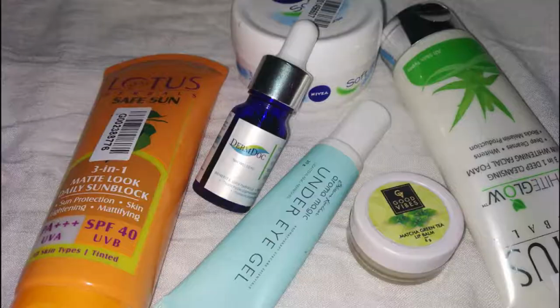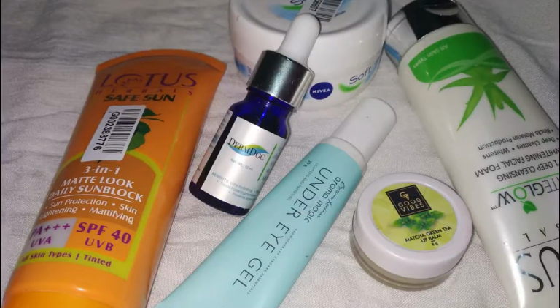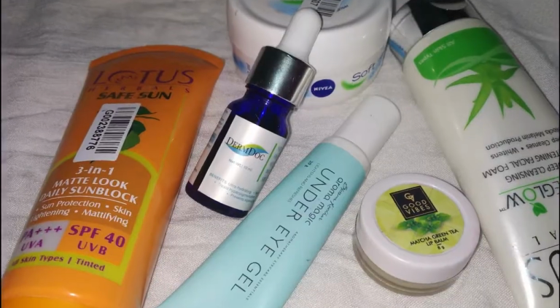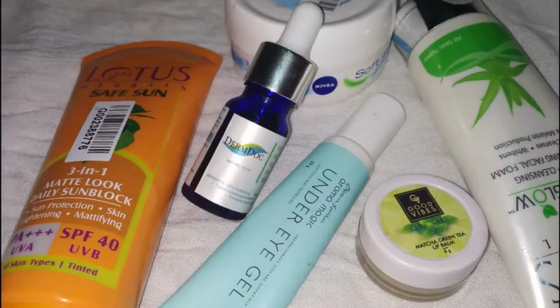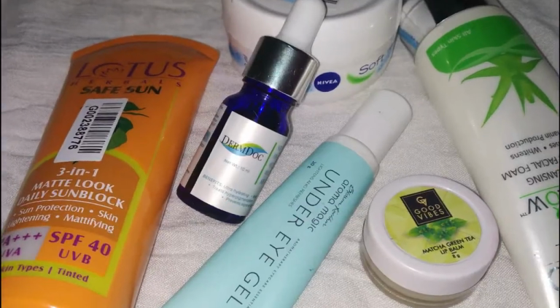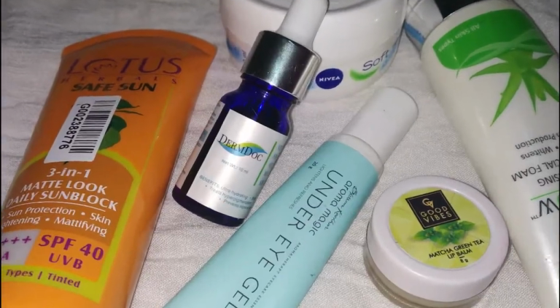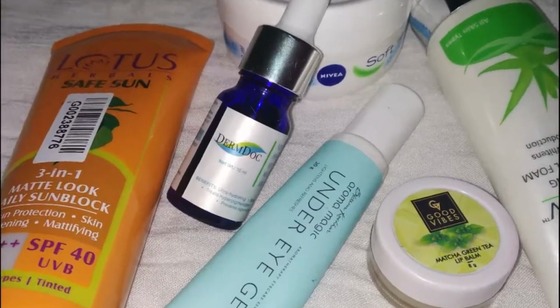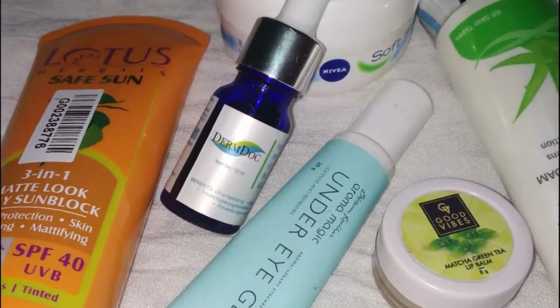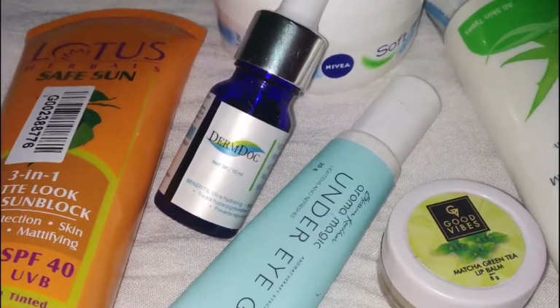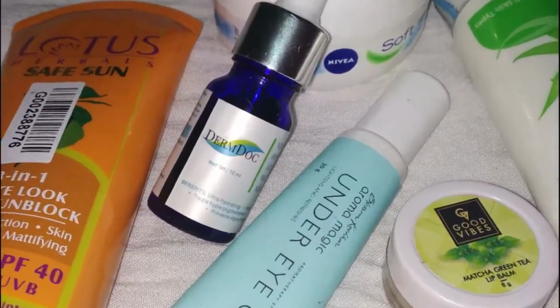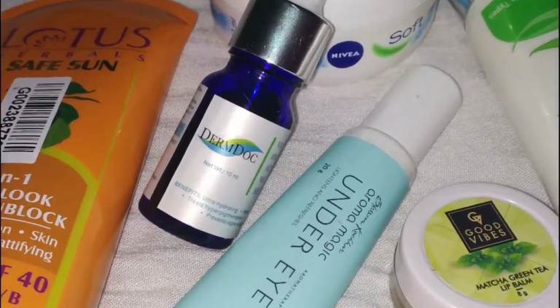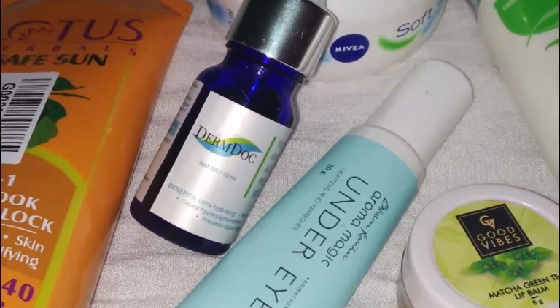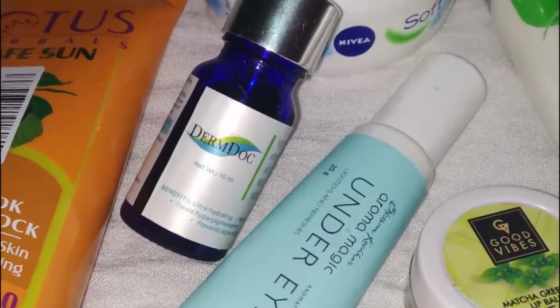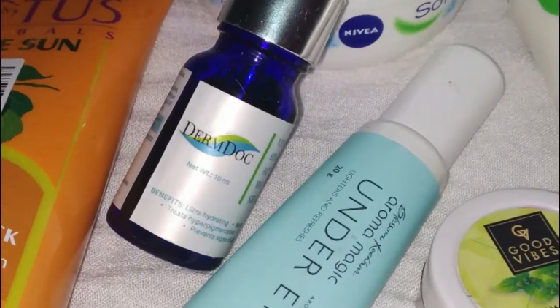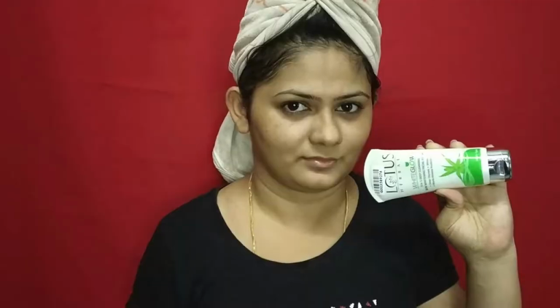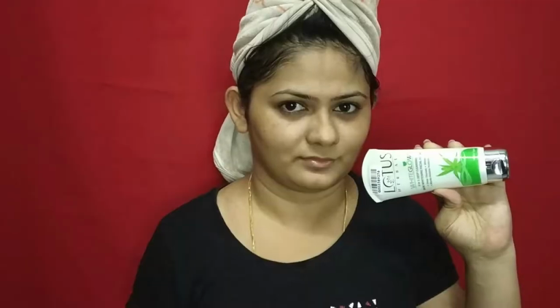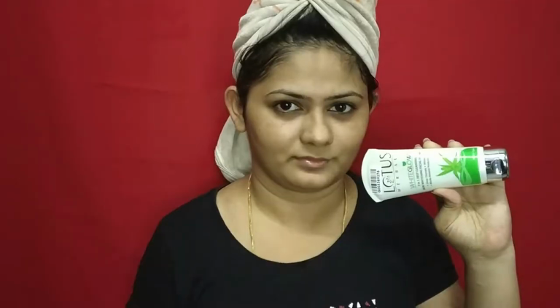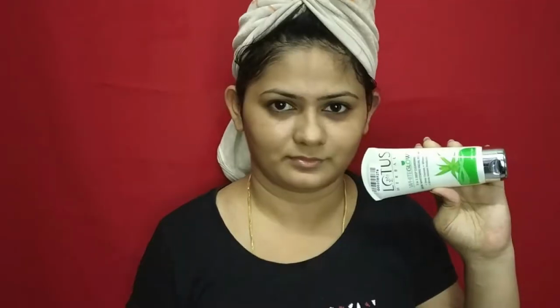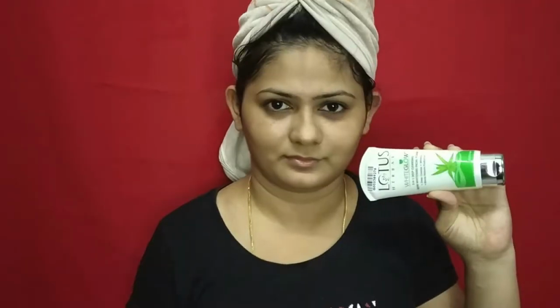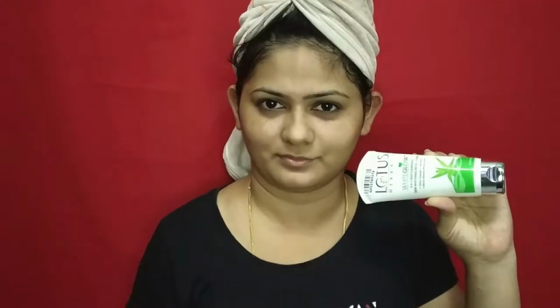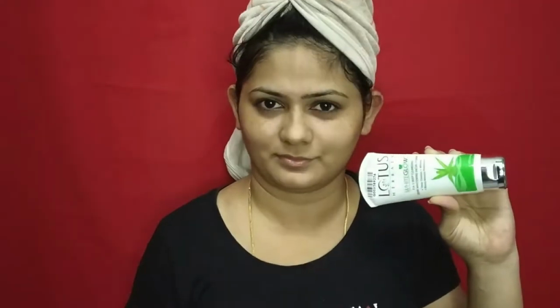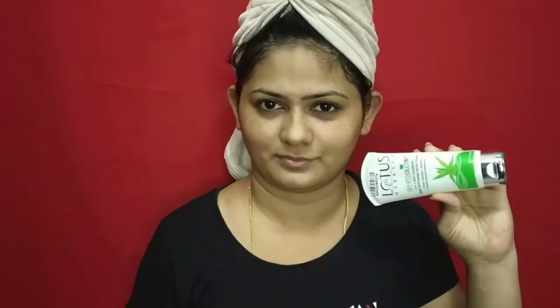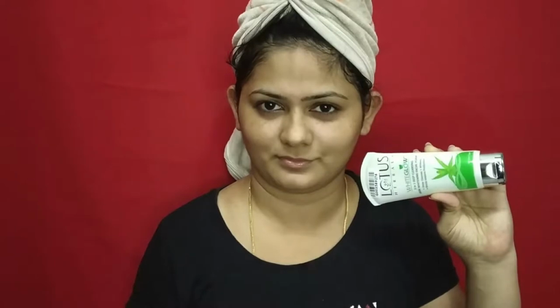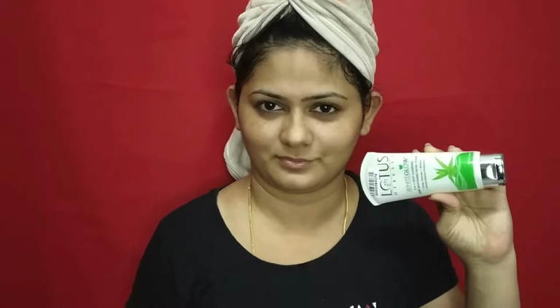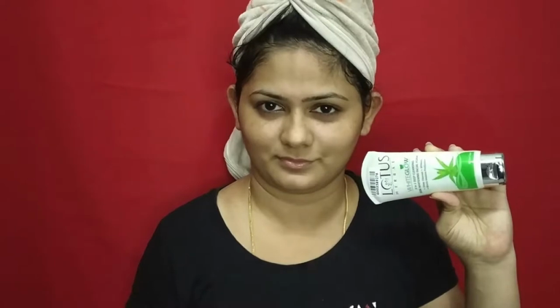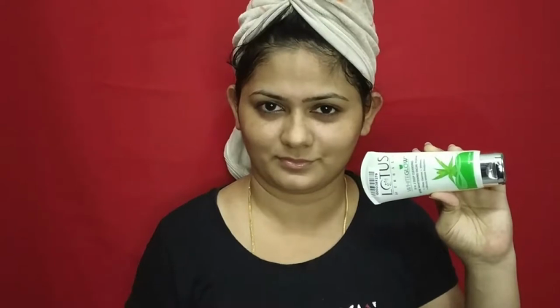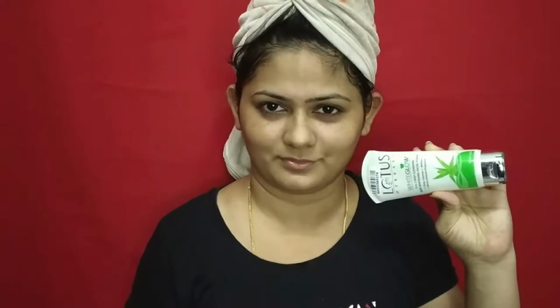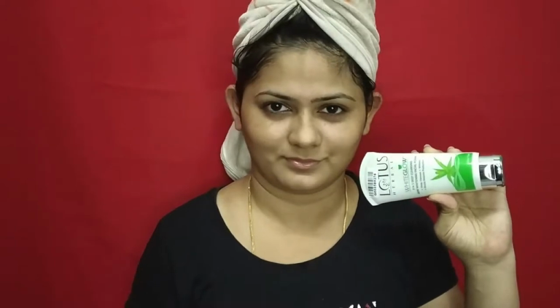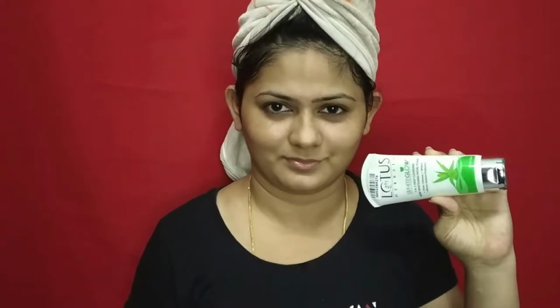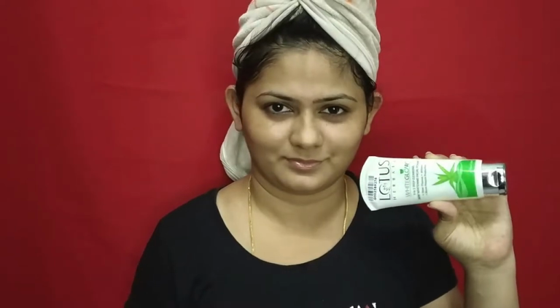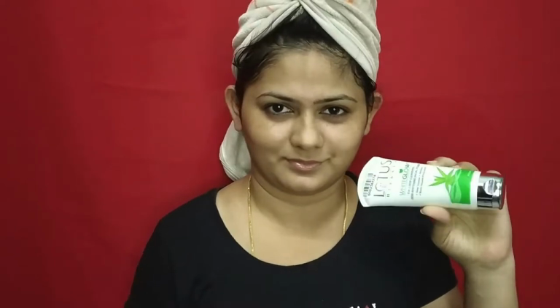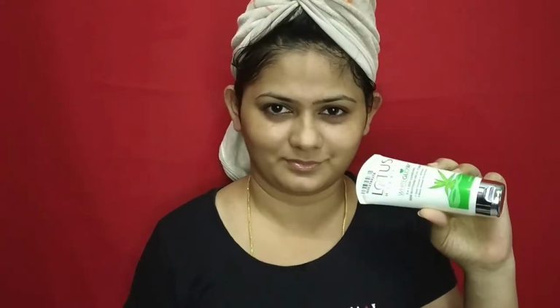I have added a few new products to my skincare routine, so I will give you all the reviews in this video.